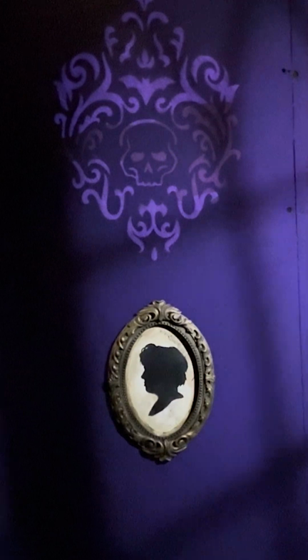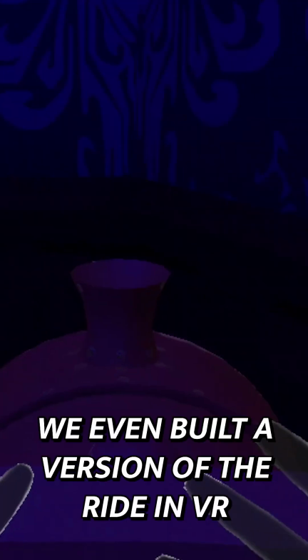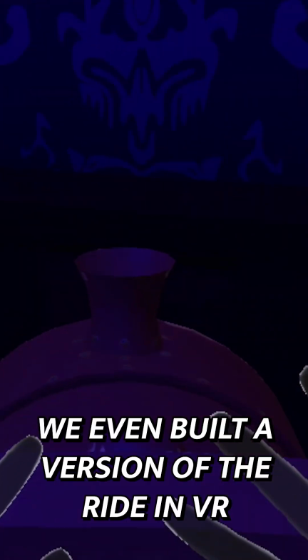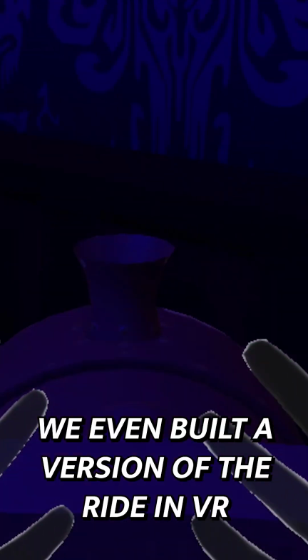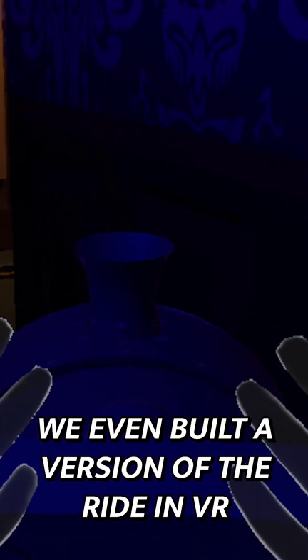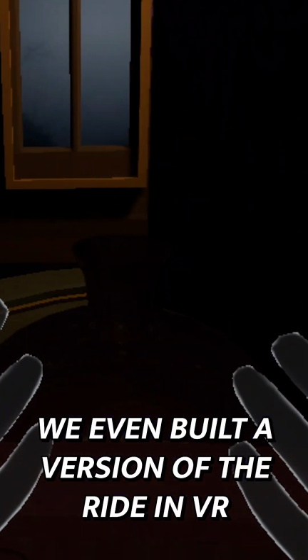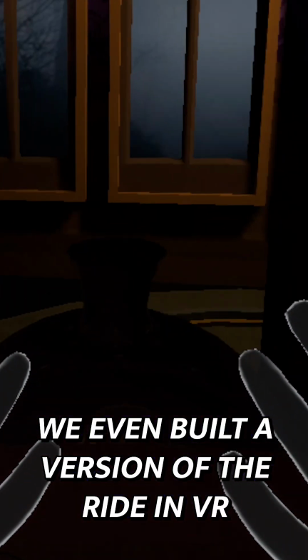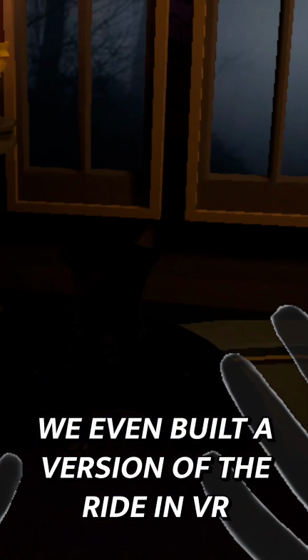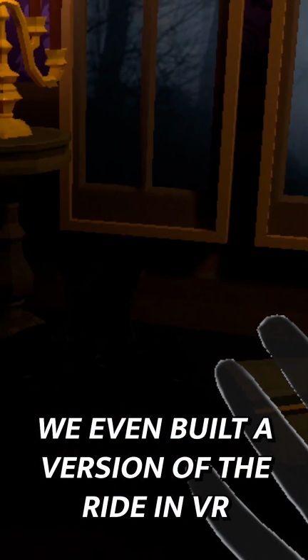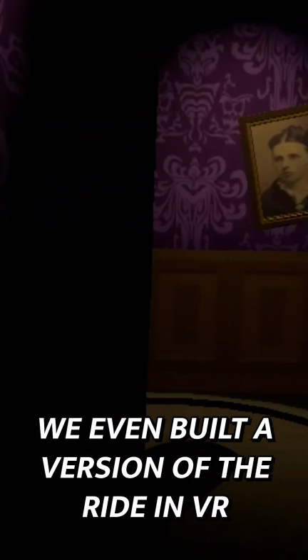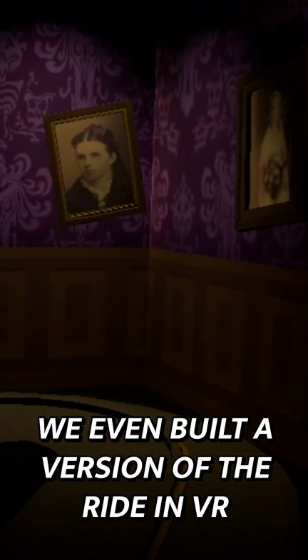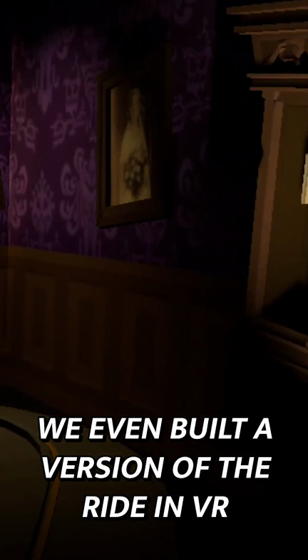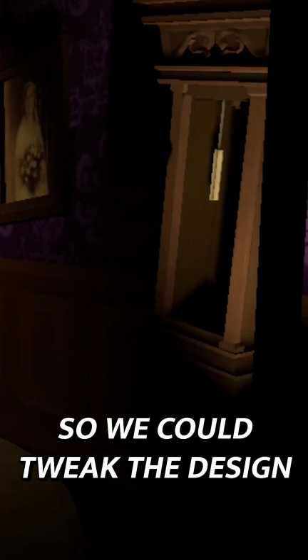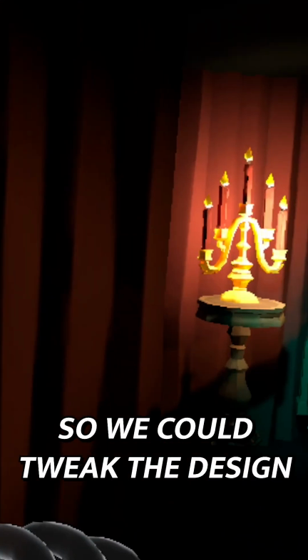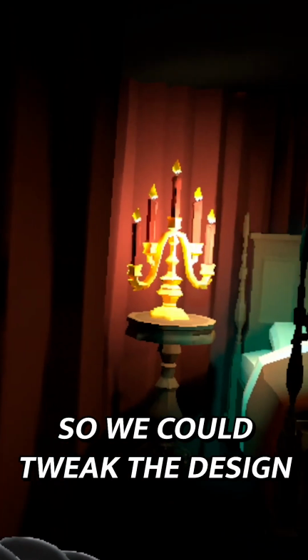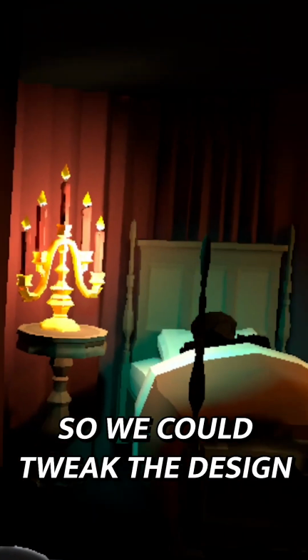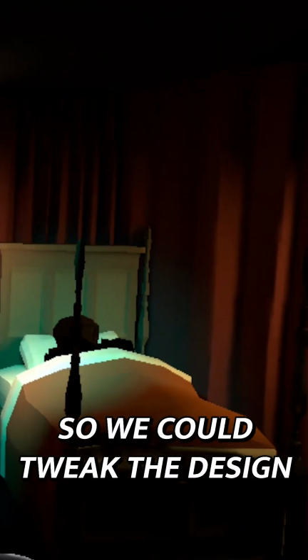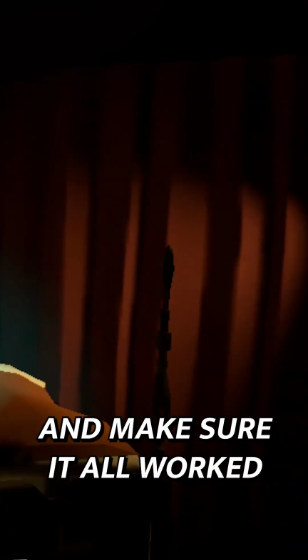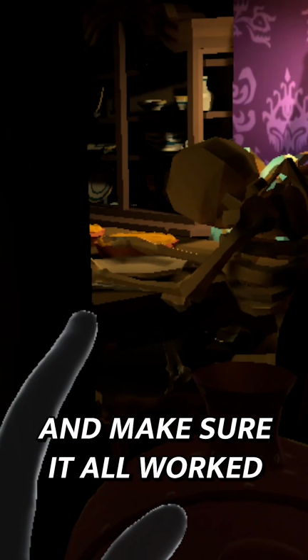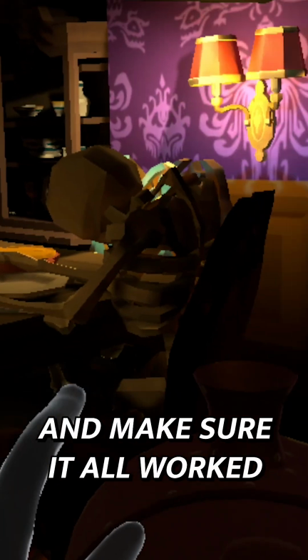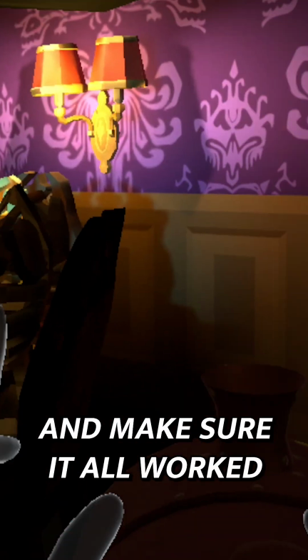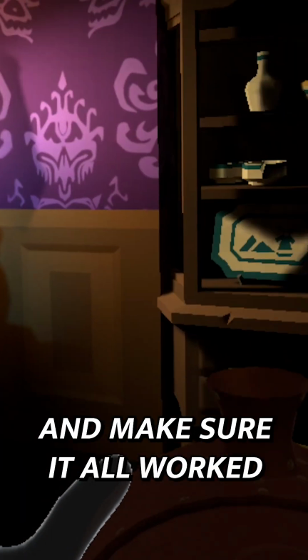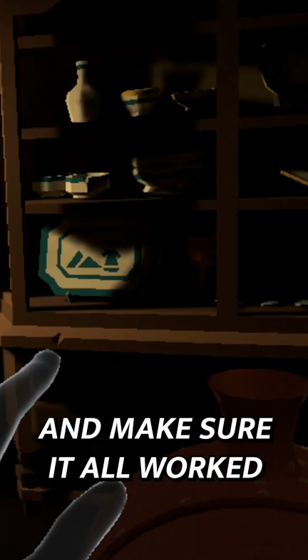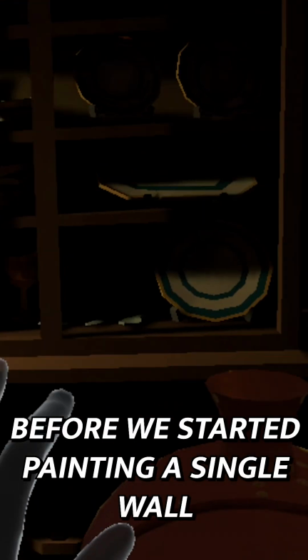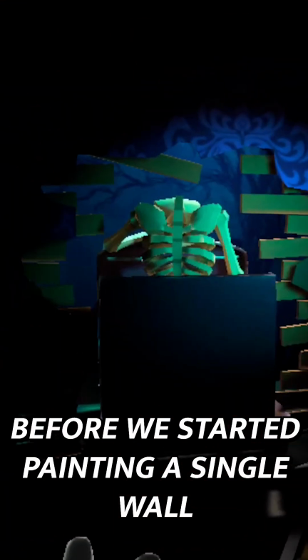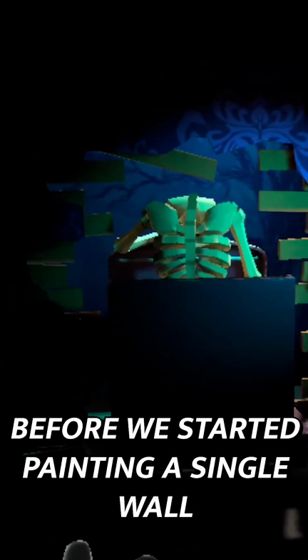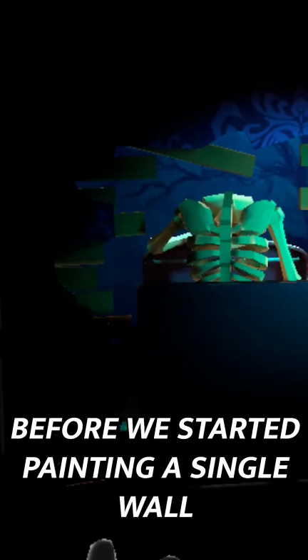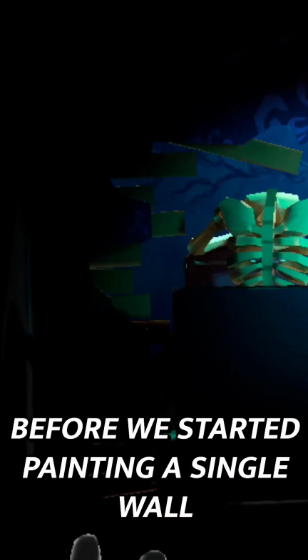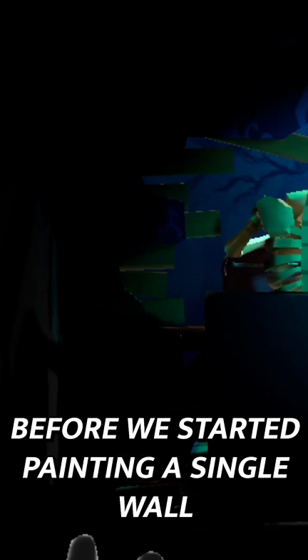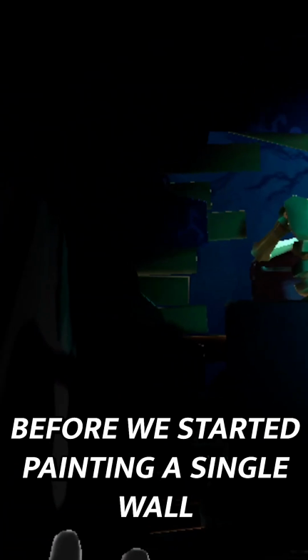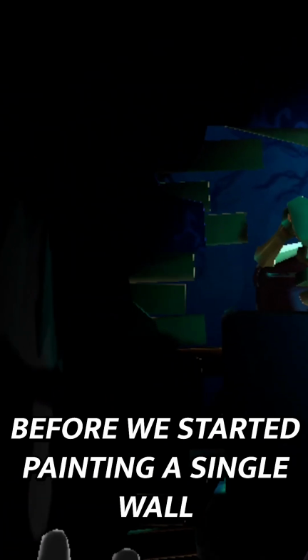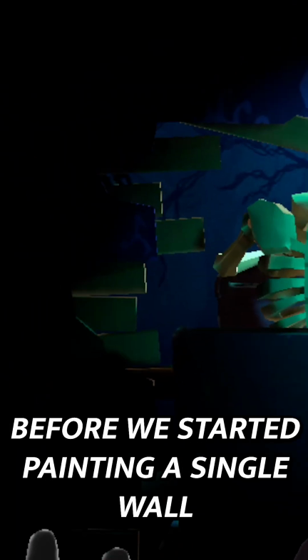We even built a version of the ride in VR so we could tweak the design and make sure it all worked before we started painting a single wall.